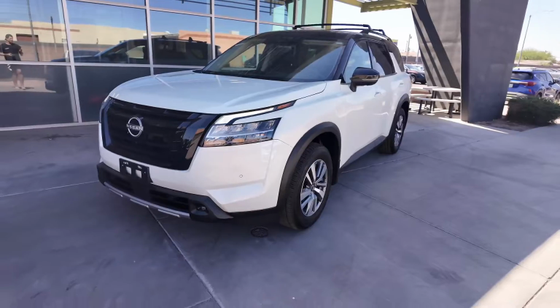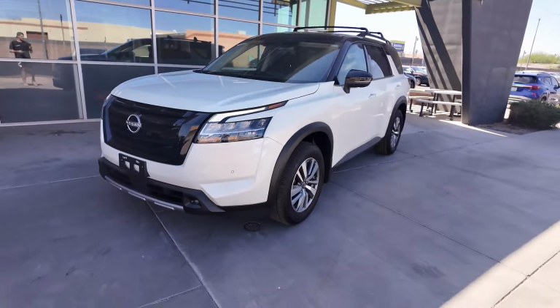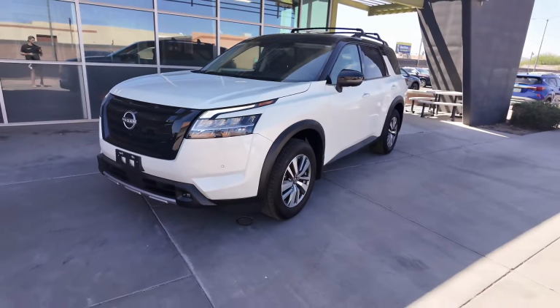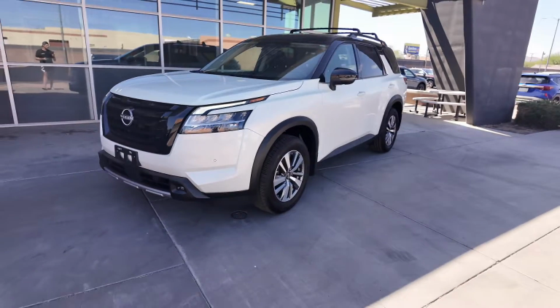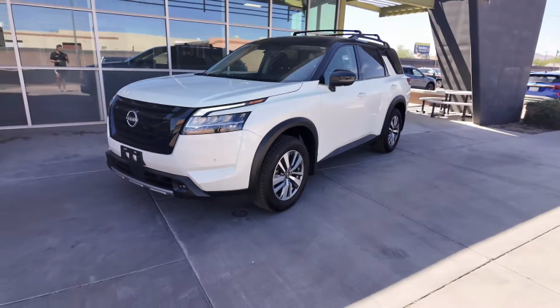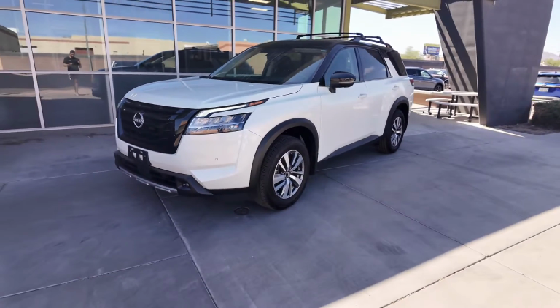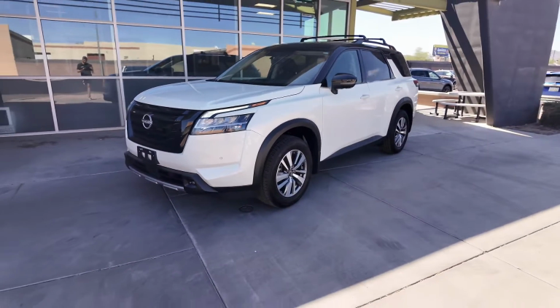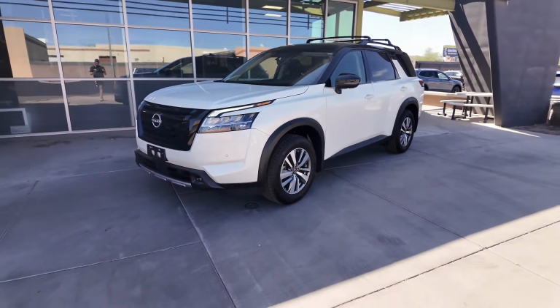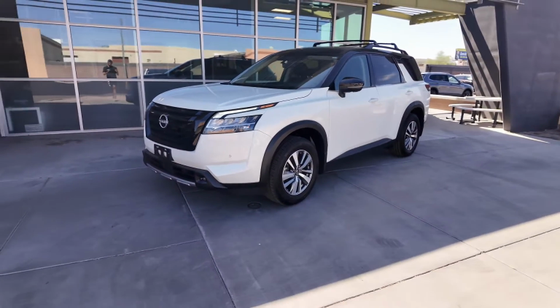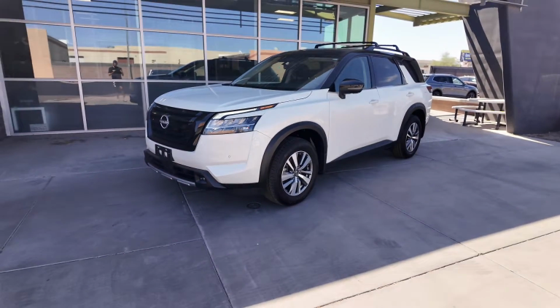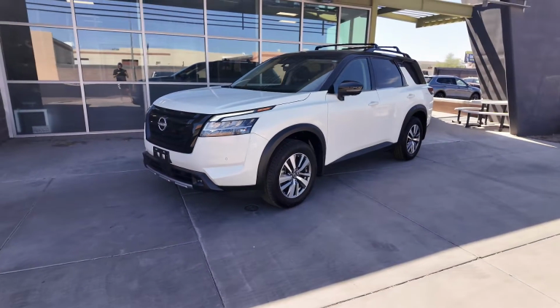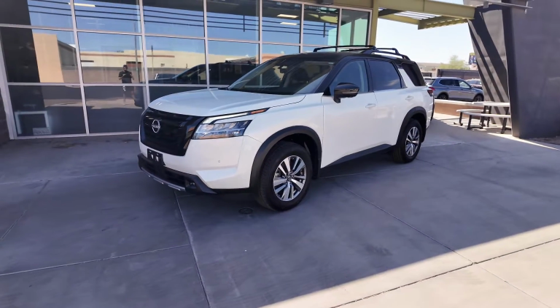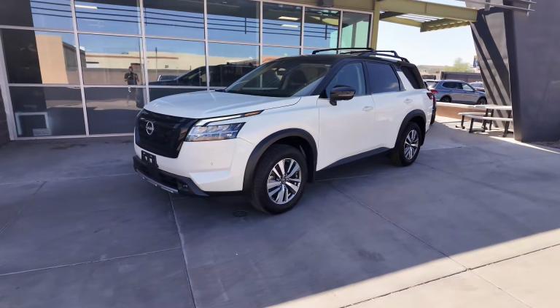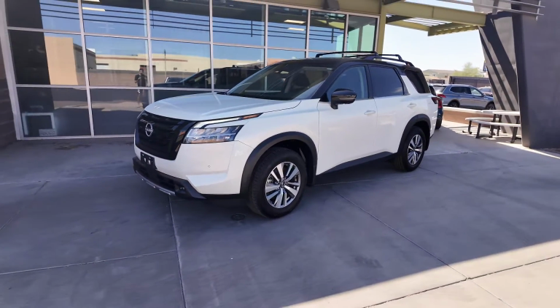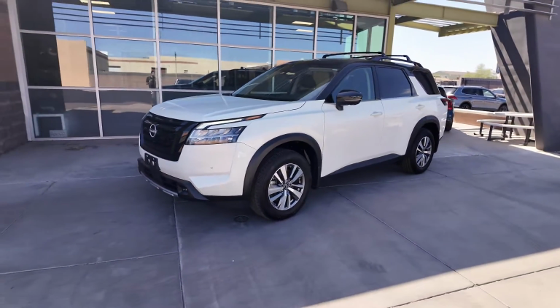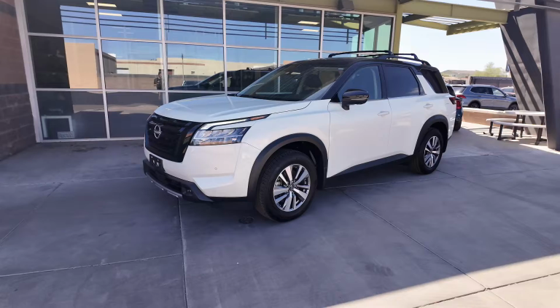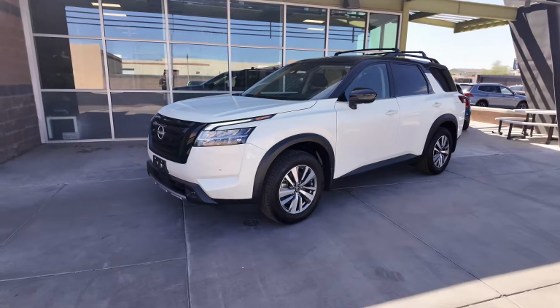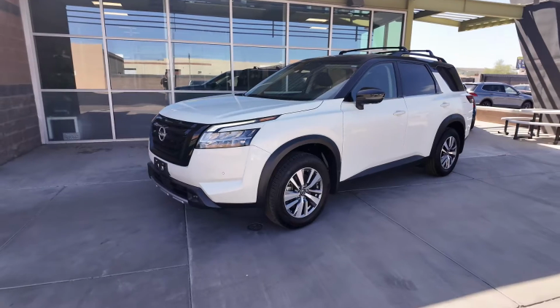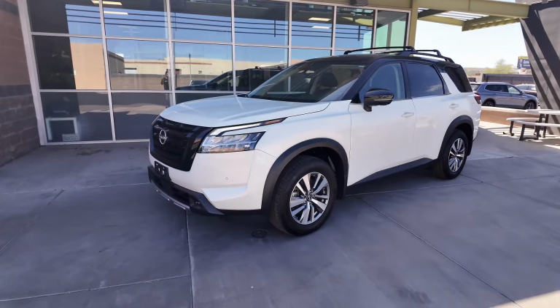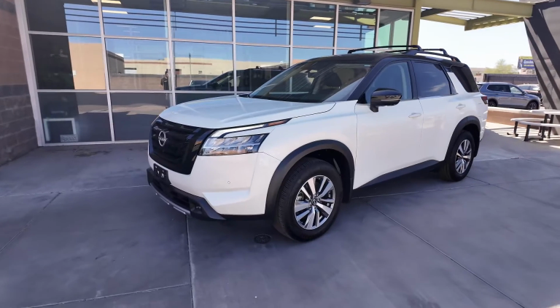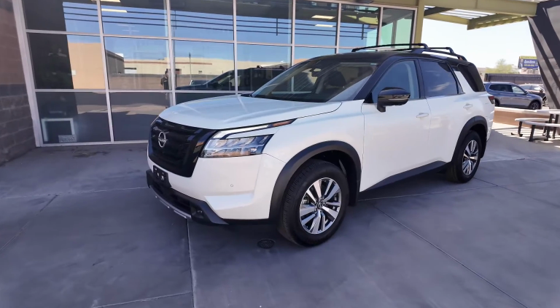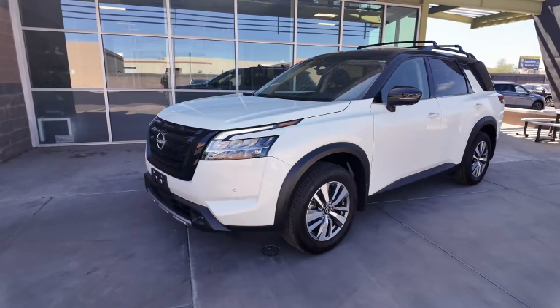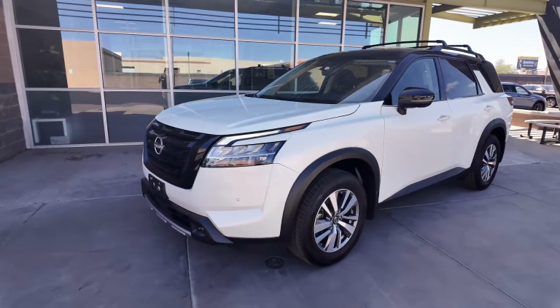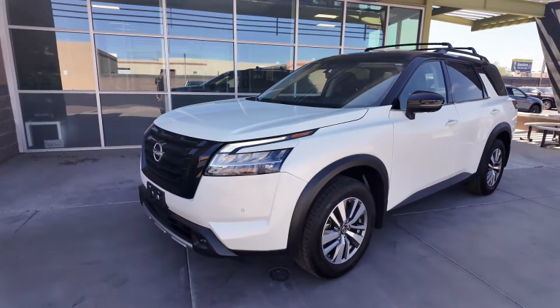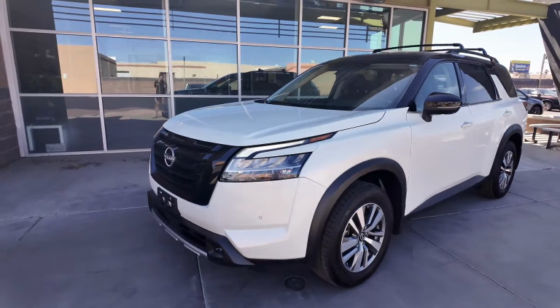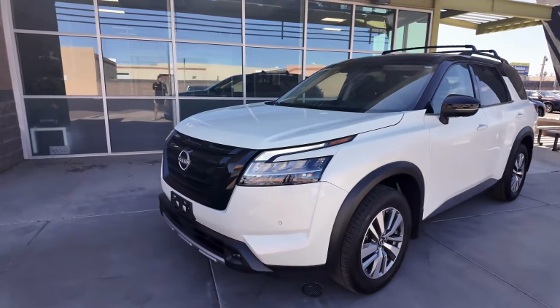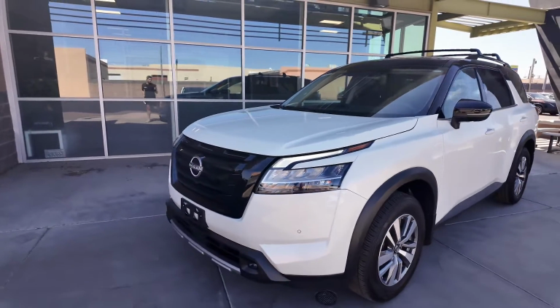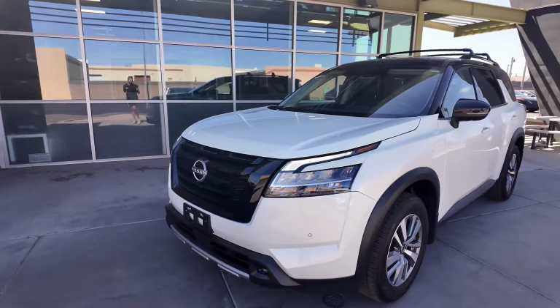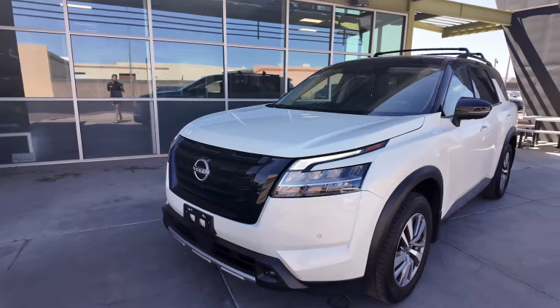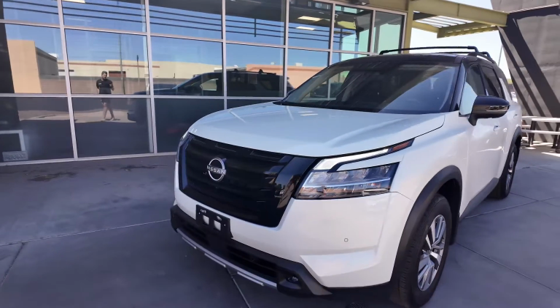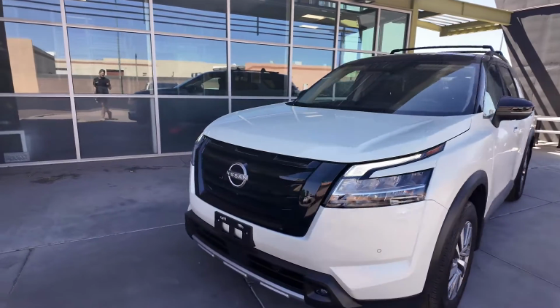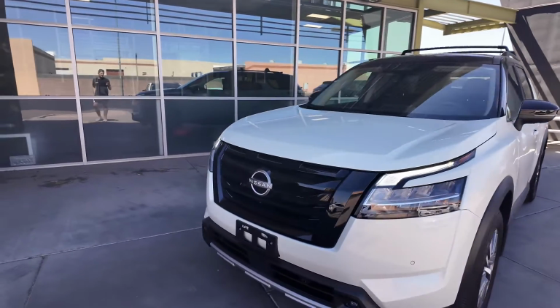You're going to have 284 horsepower. You're also going to be getting a three year, 36,000 mile basic factory warranty on top of that.